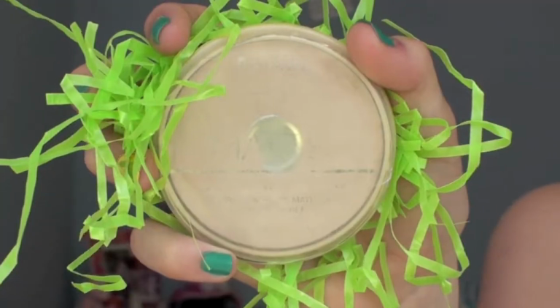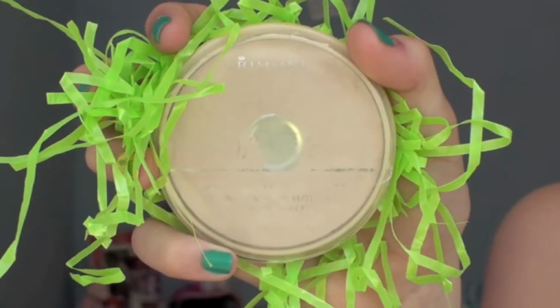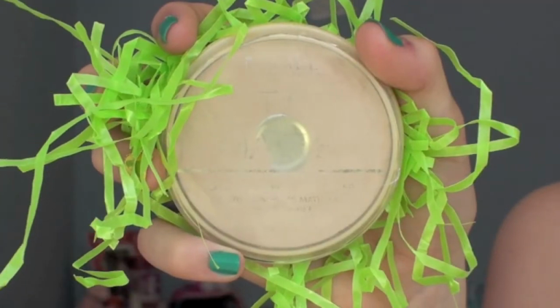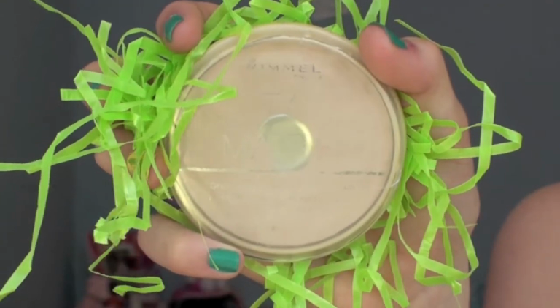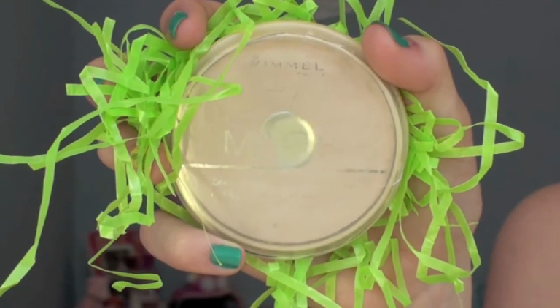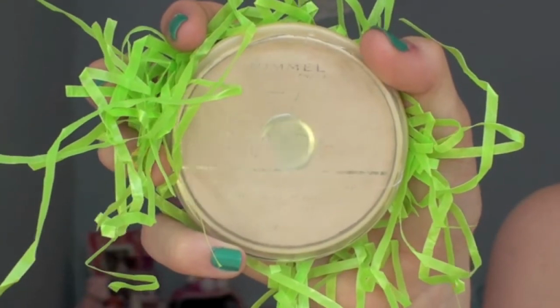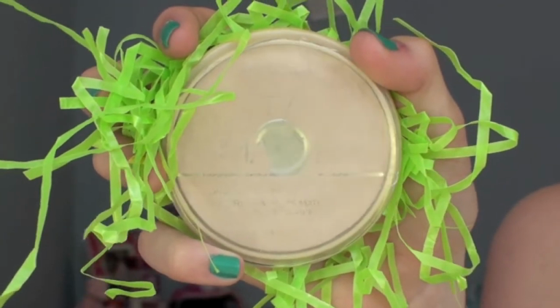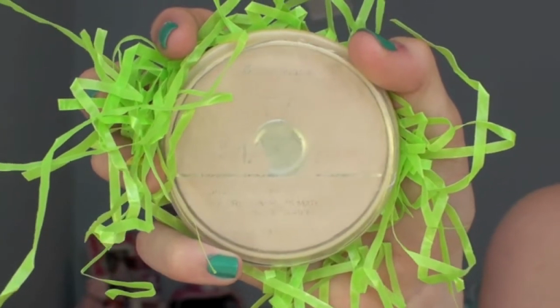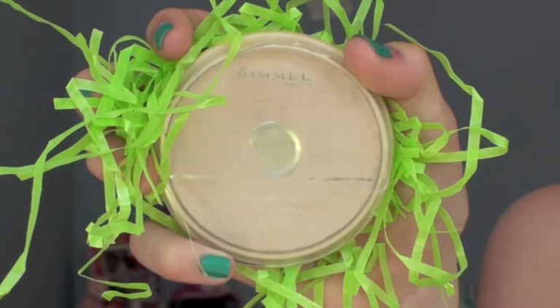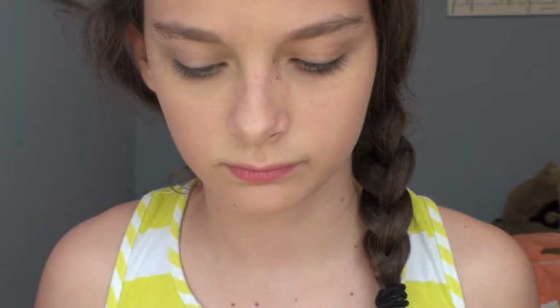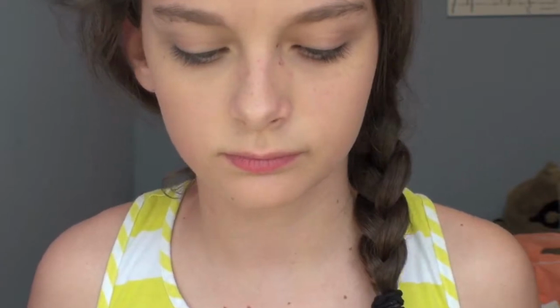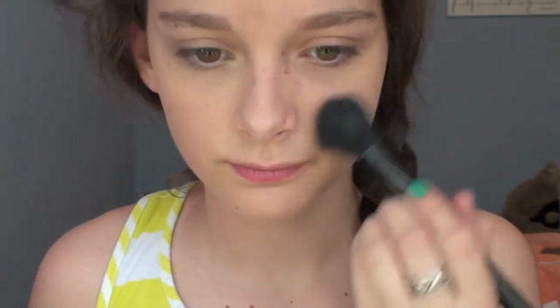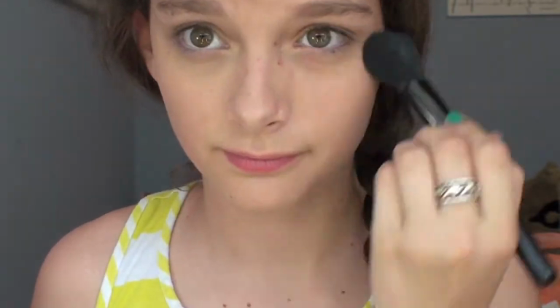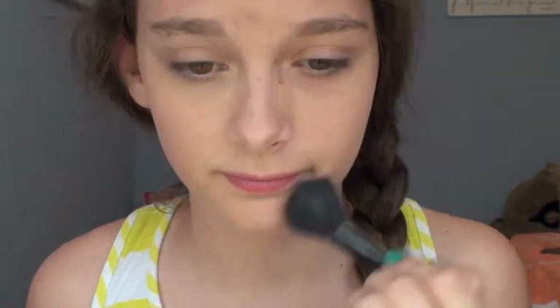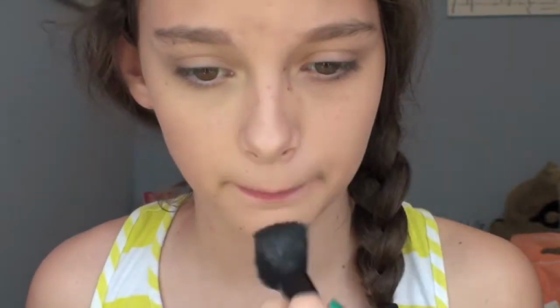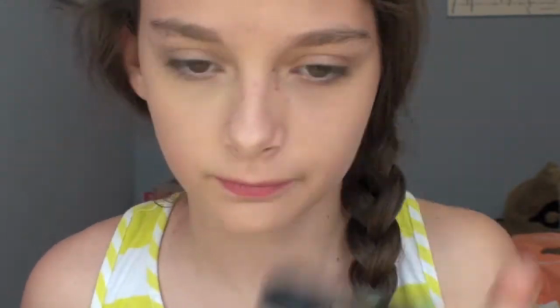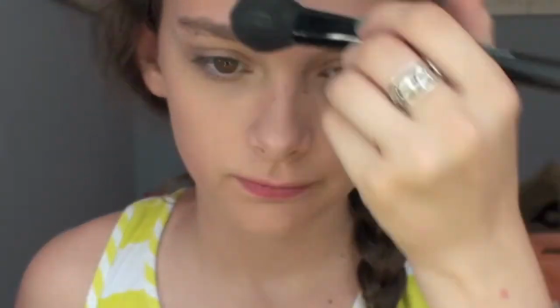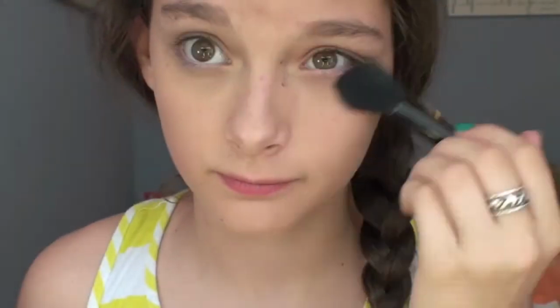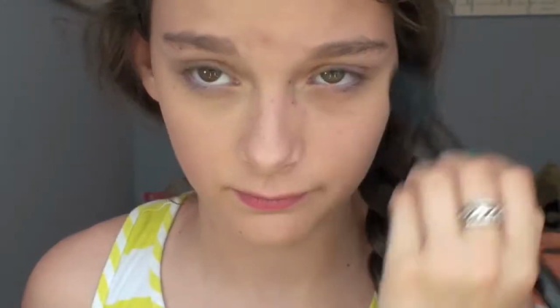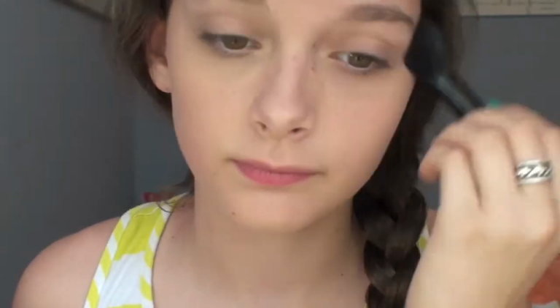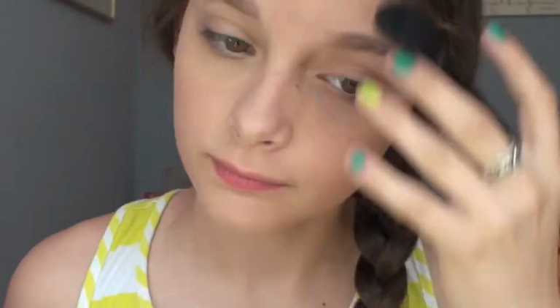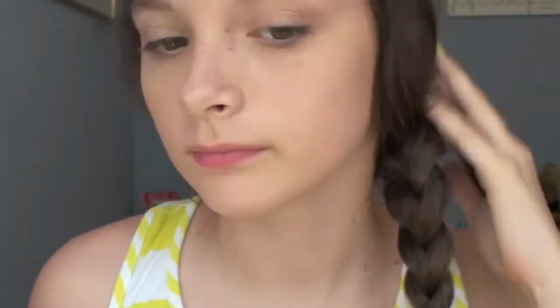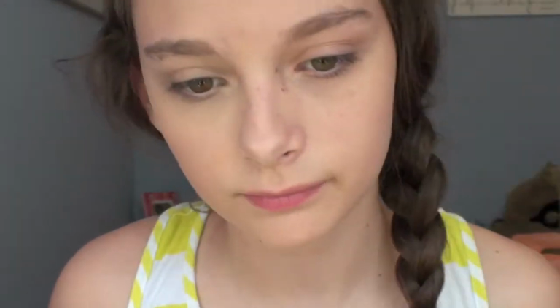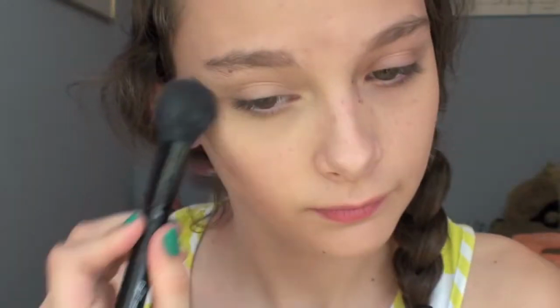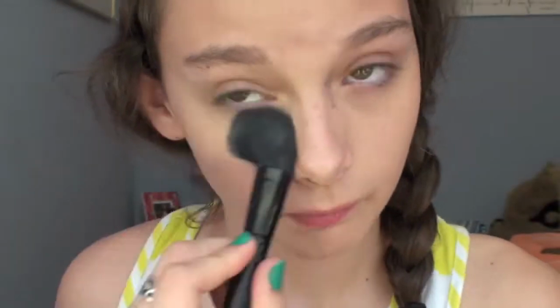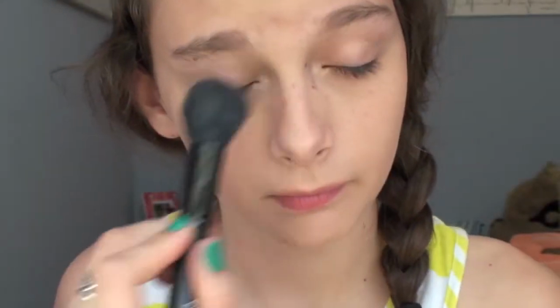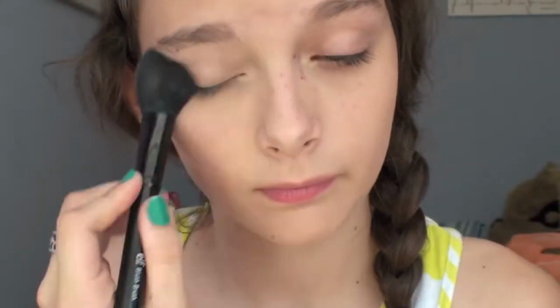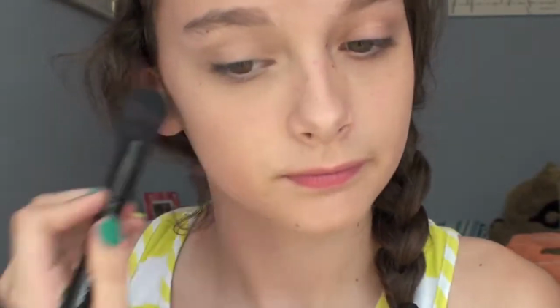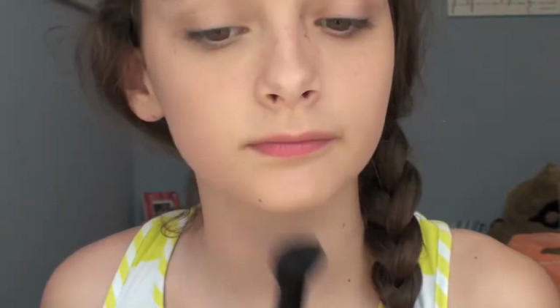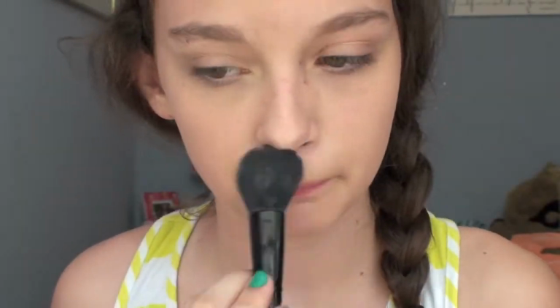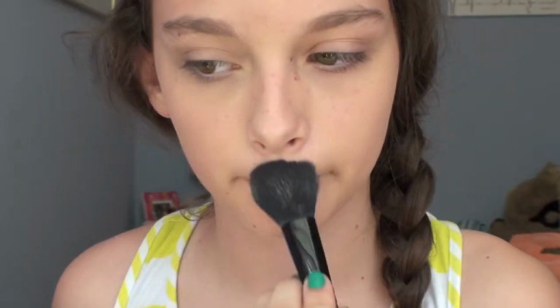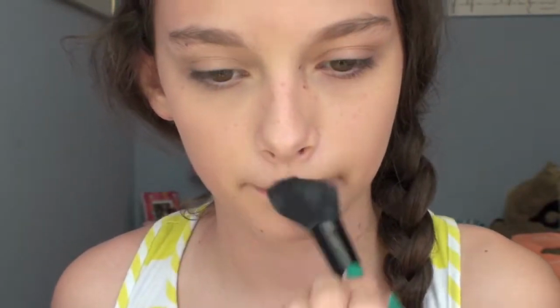Next, I'm taking my Rimmel Stay Matte Powder and just blending this all over my face to help keep a matte complexion.